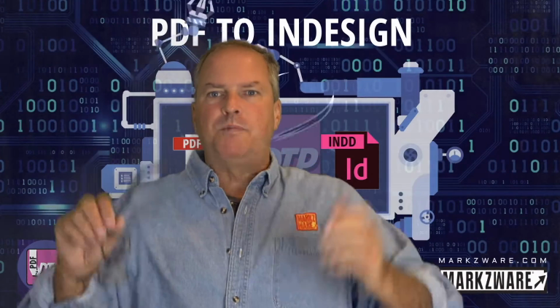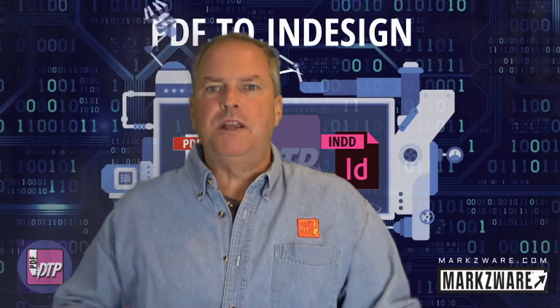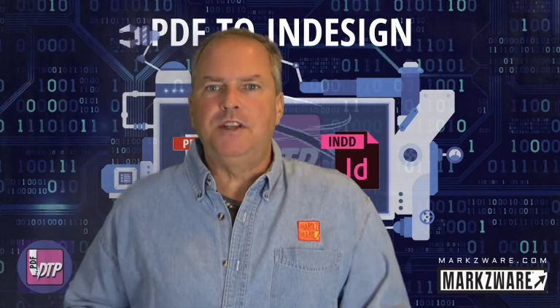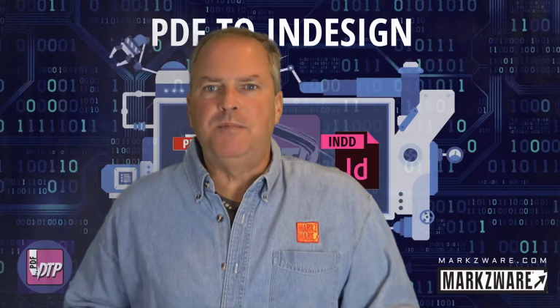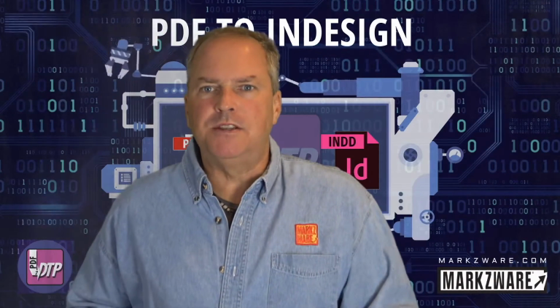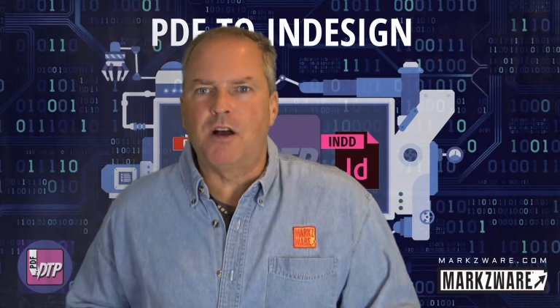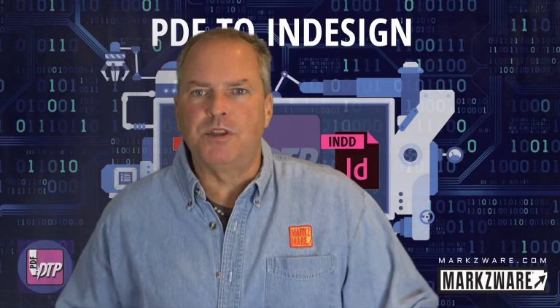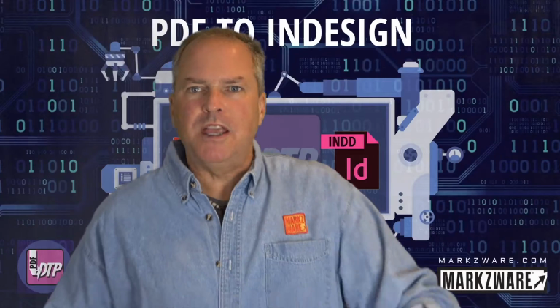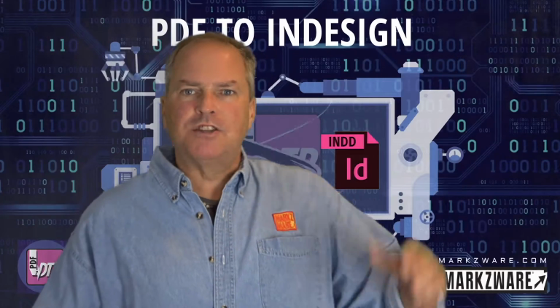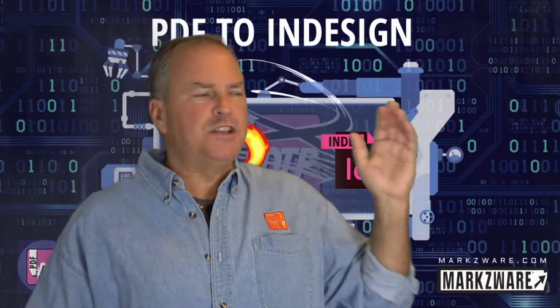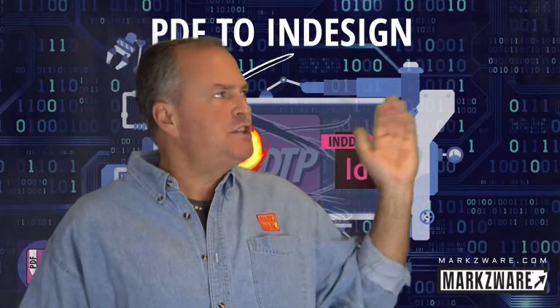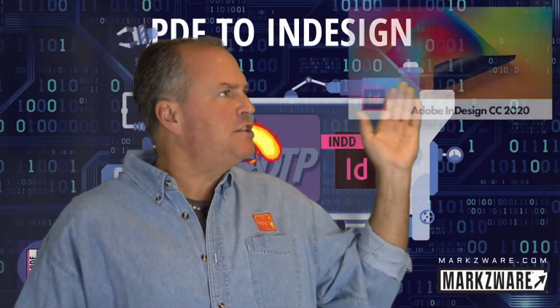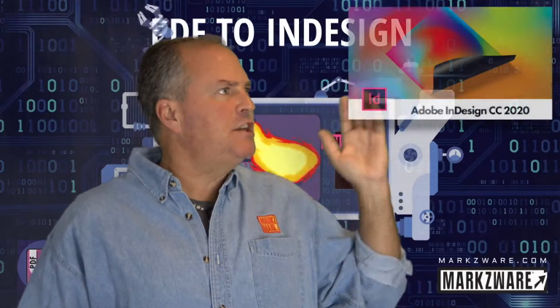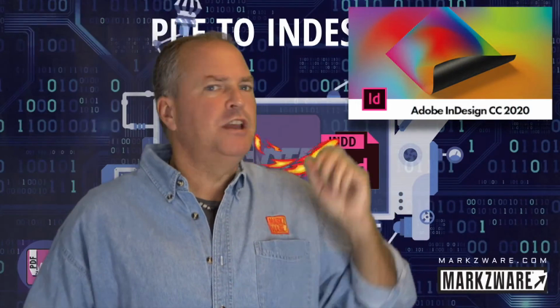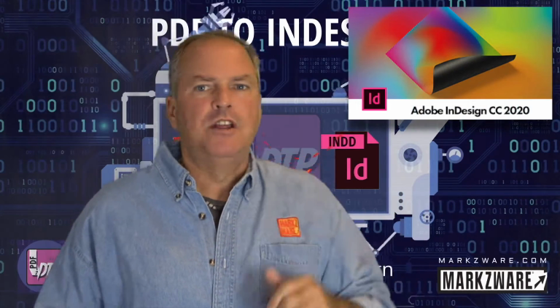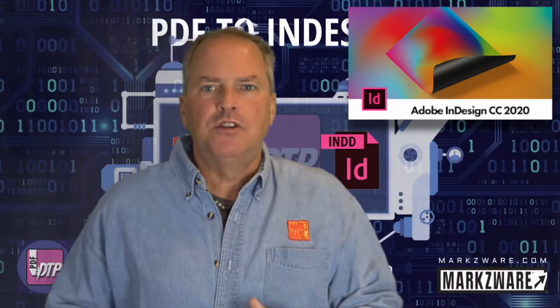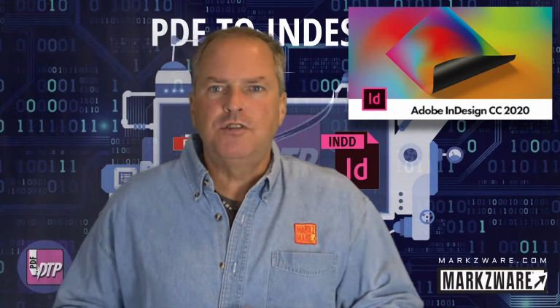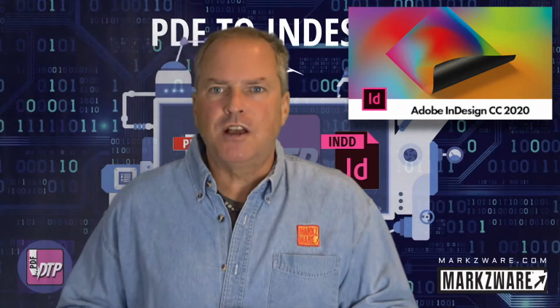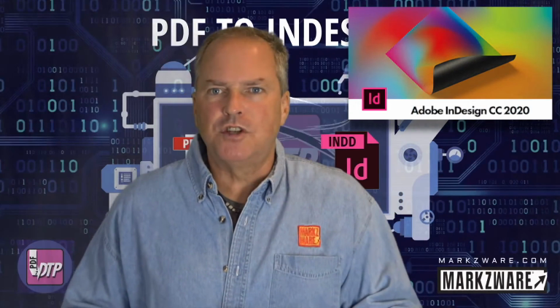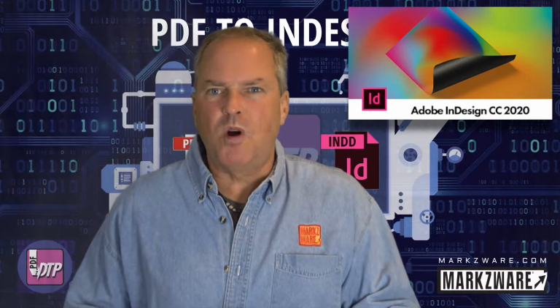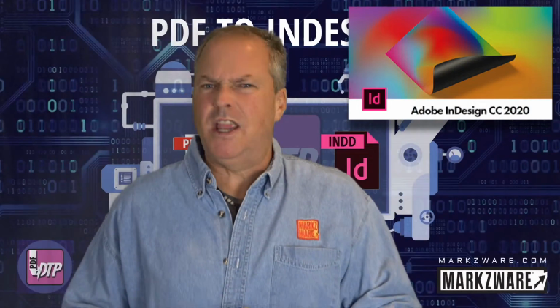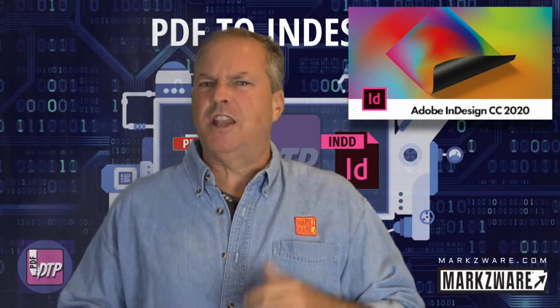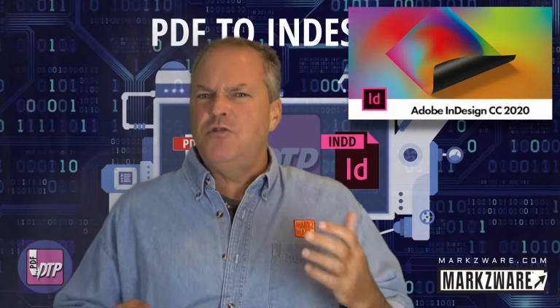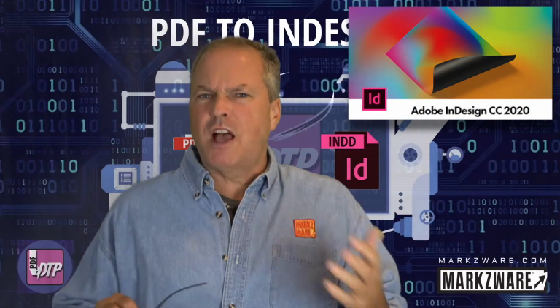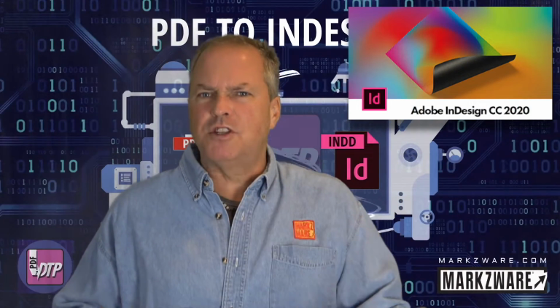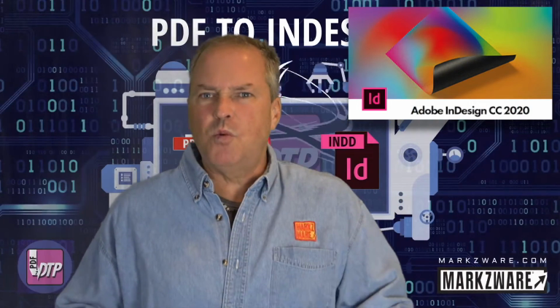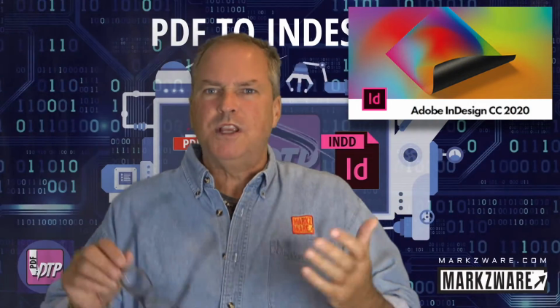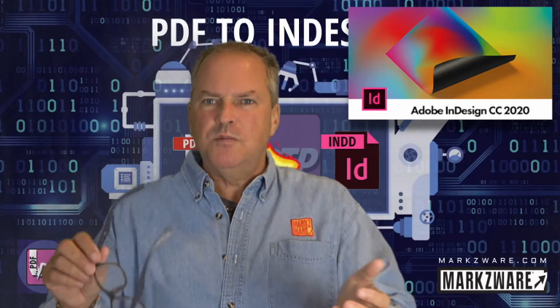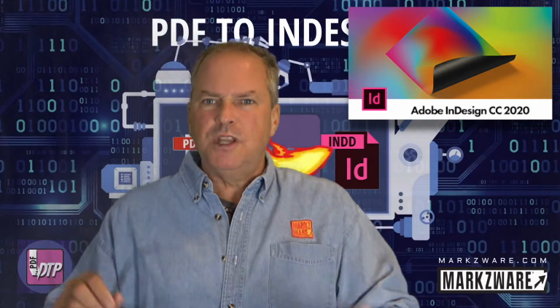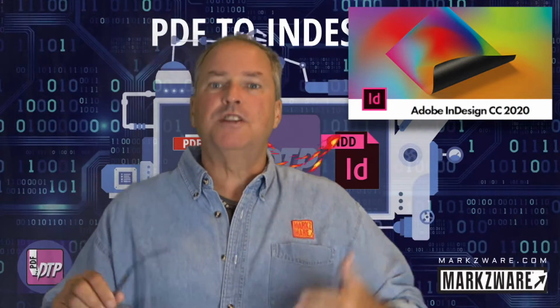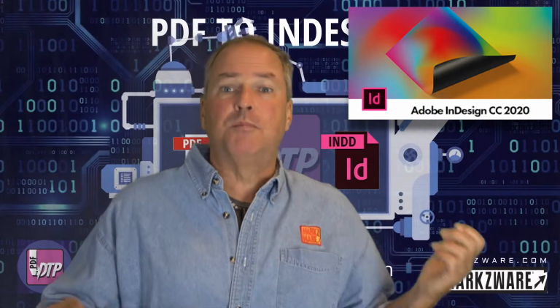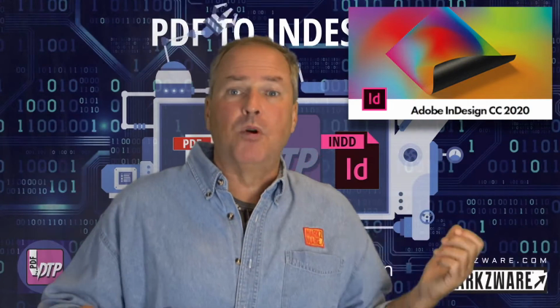Markzware's PDF2TP is now out with InDesign CC 2020 support. 2020! Can you believe it?